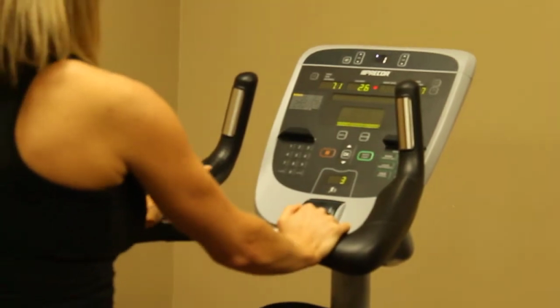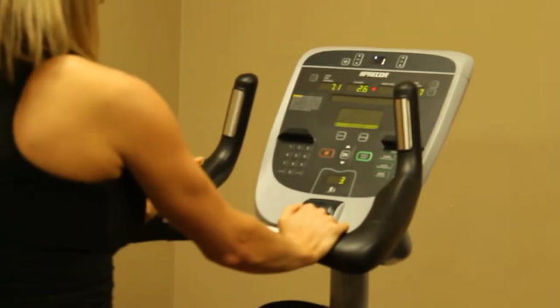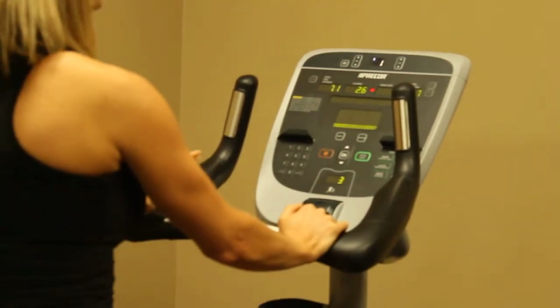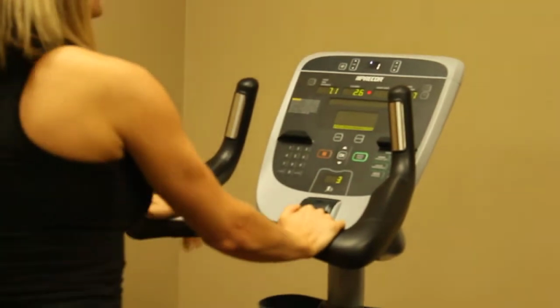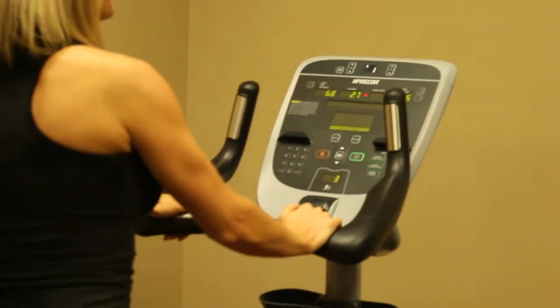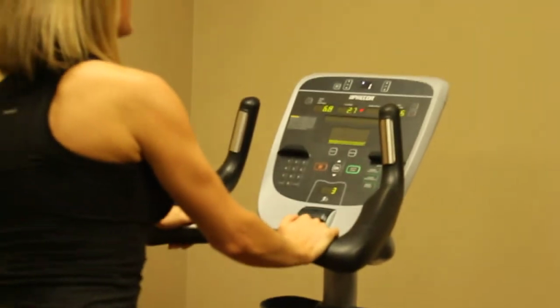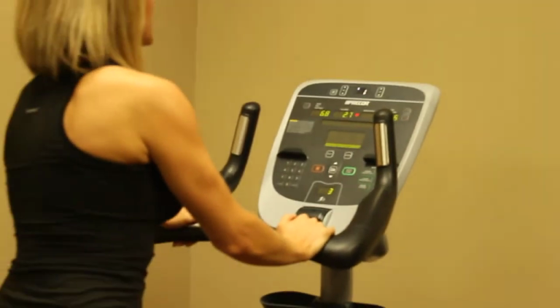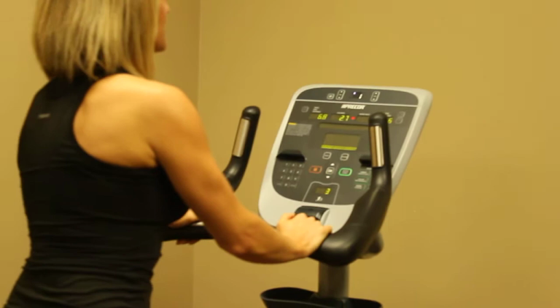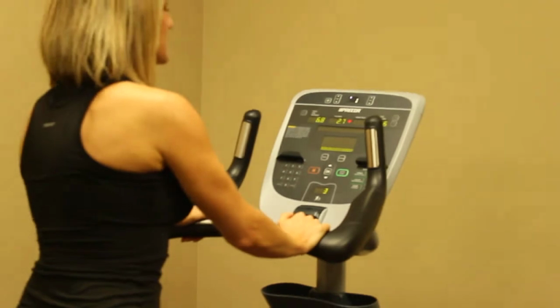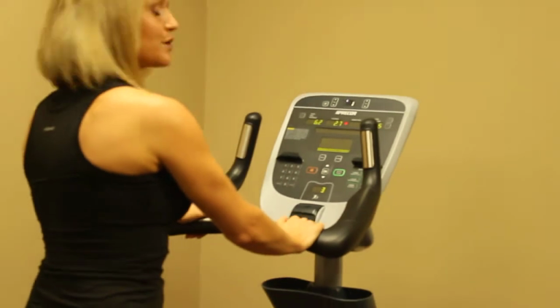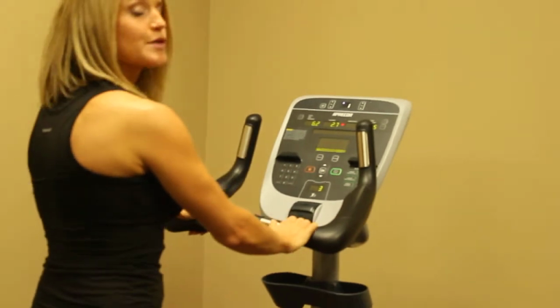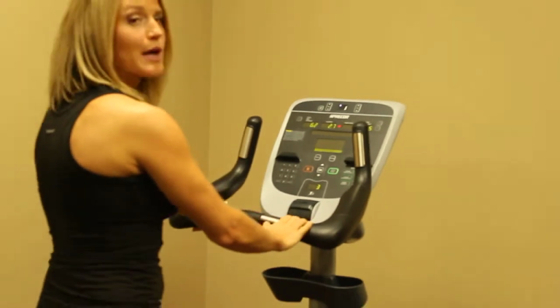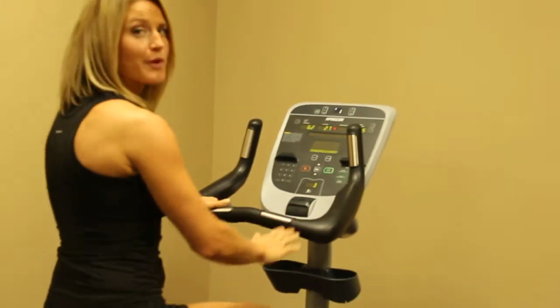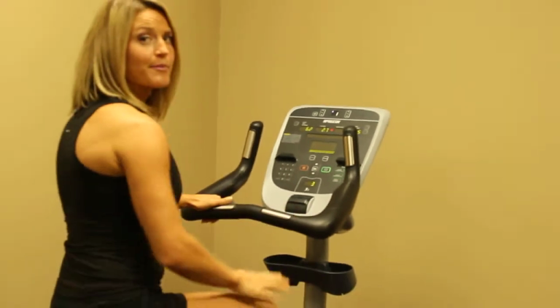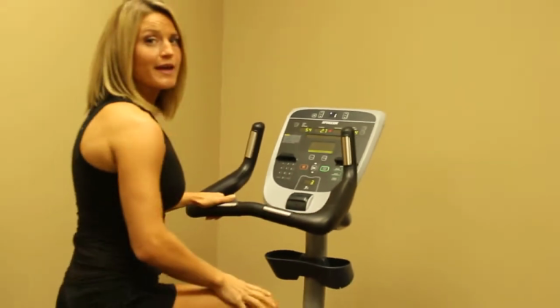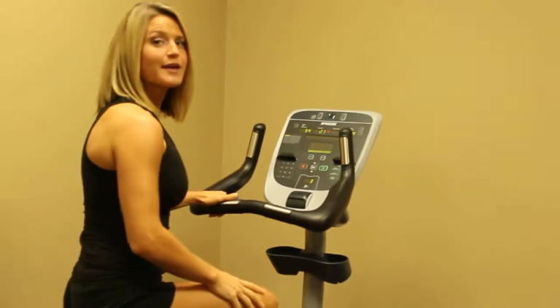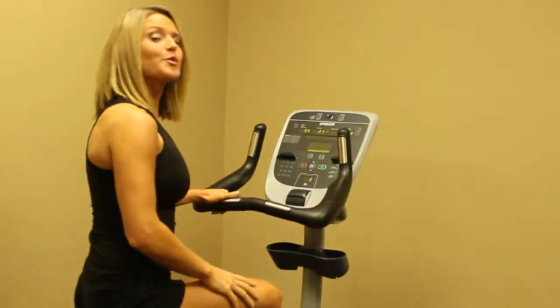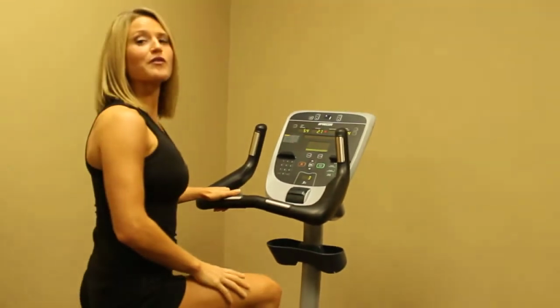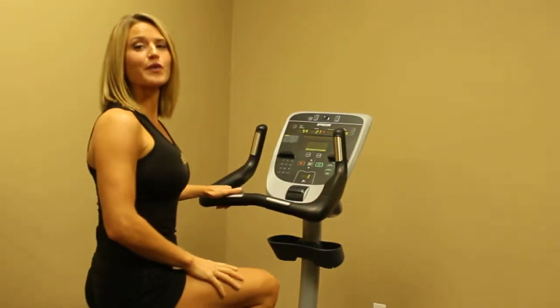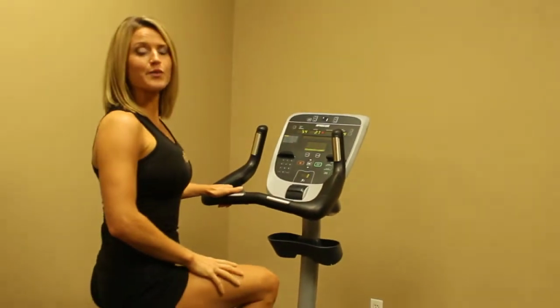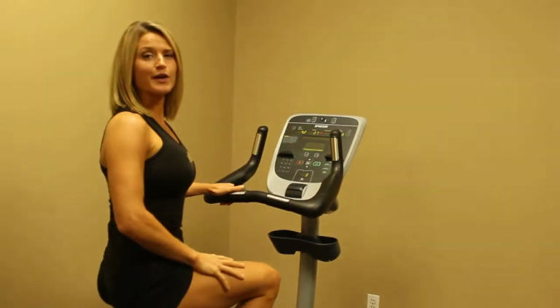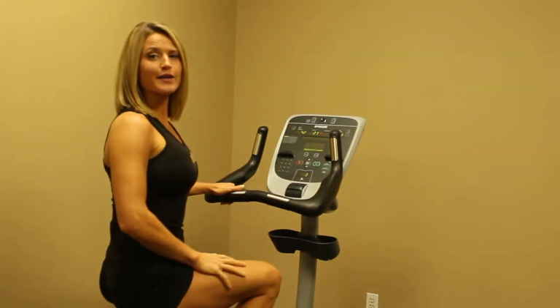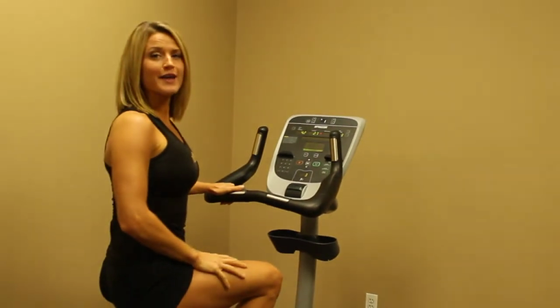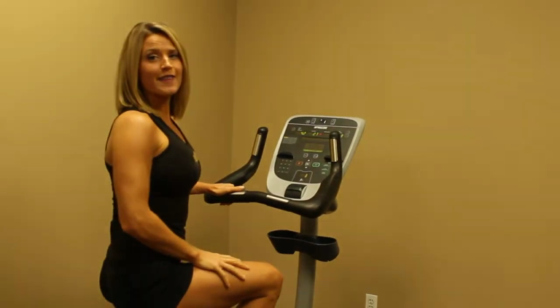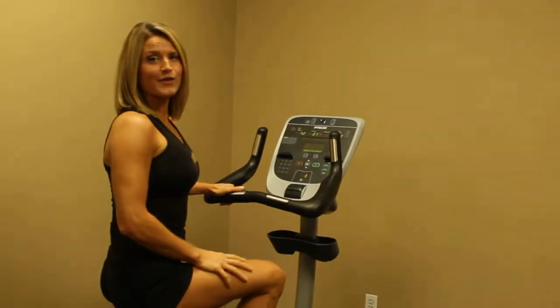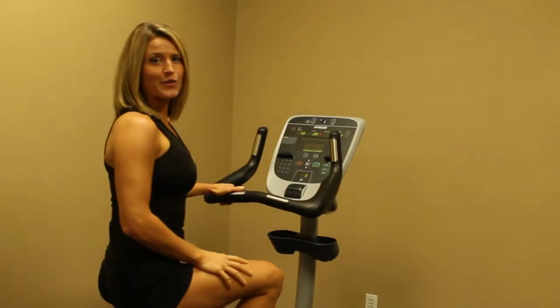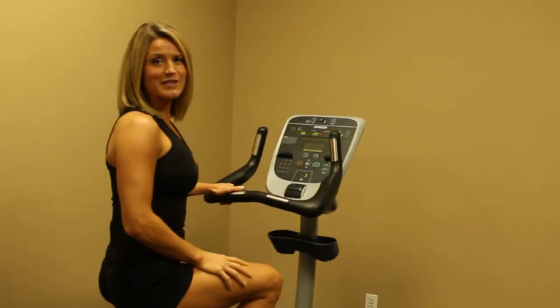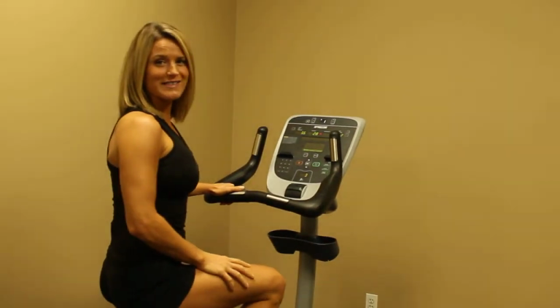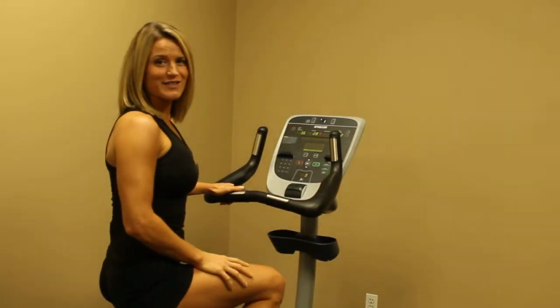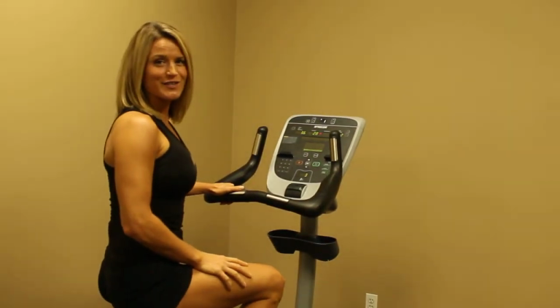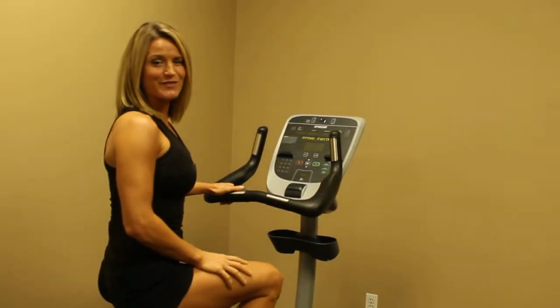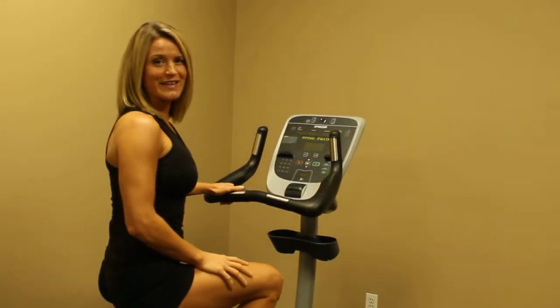So those are all of our different options to use our upright bike. Hope you have a great workout. Thank you for watching this instructional video.